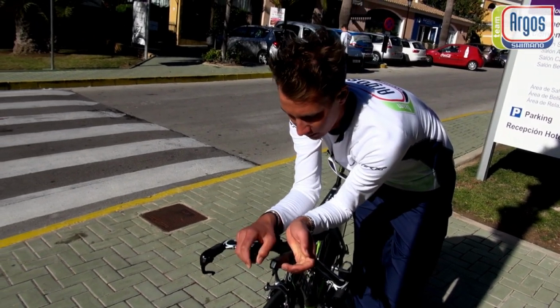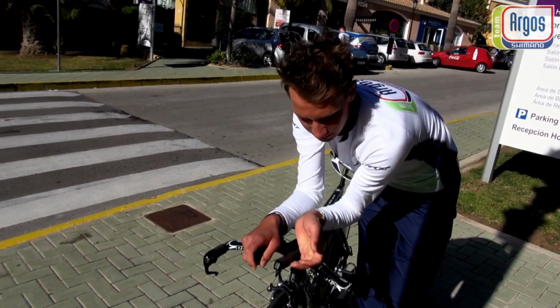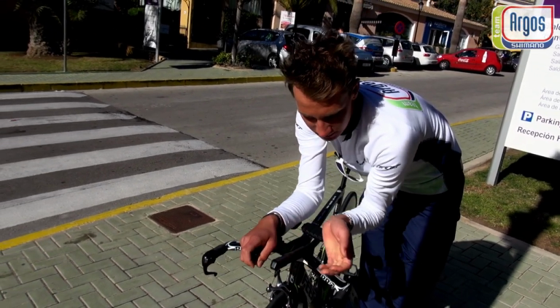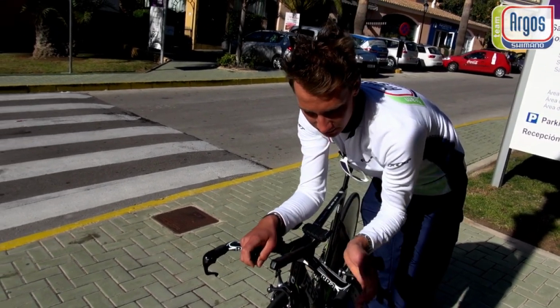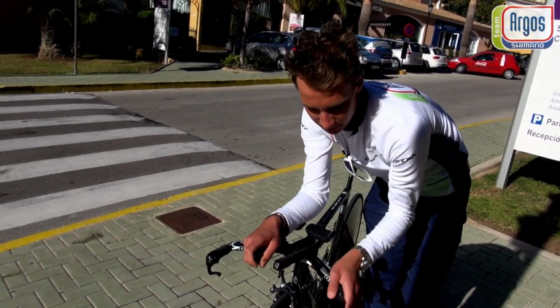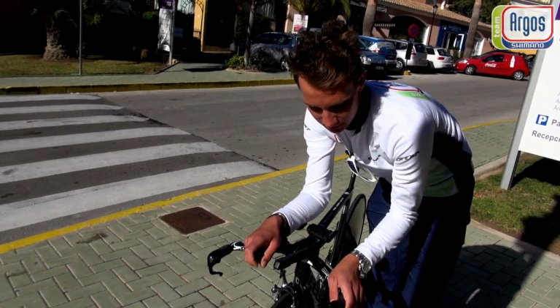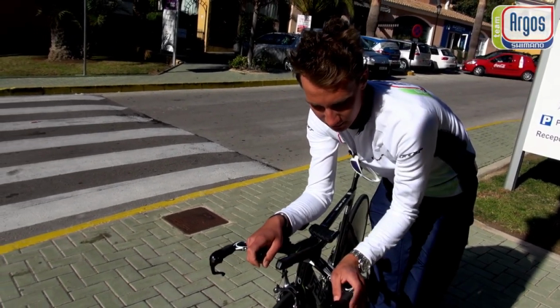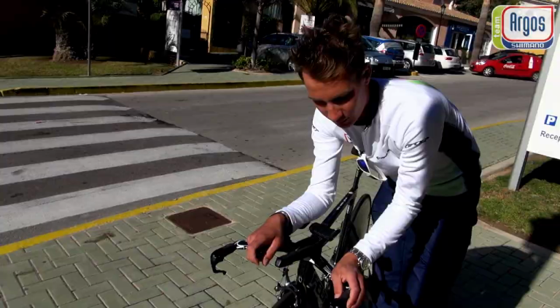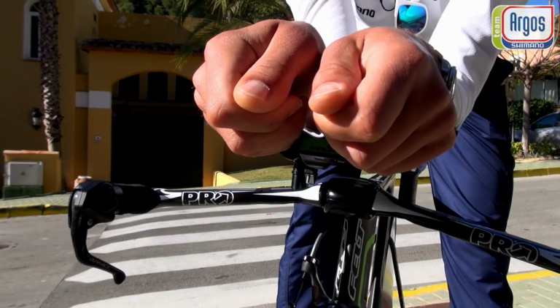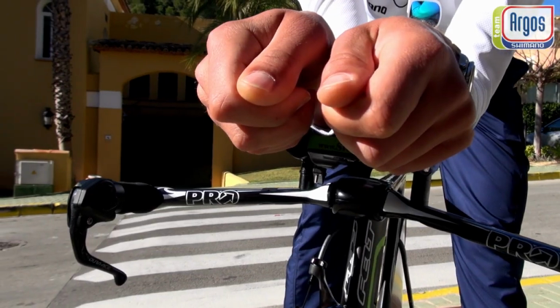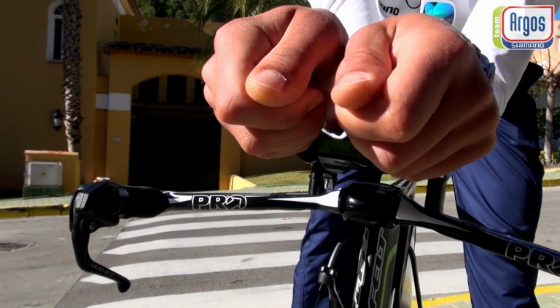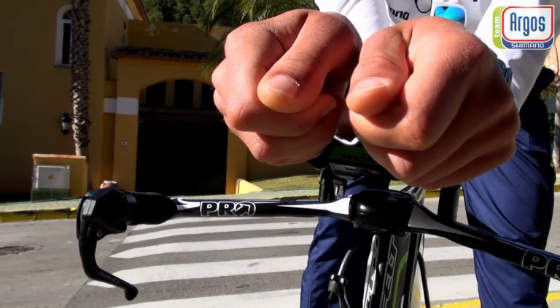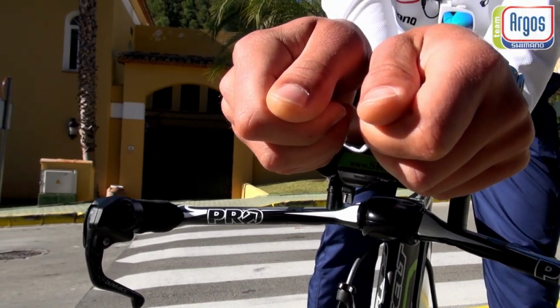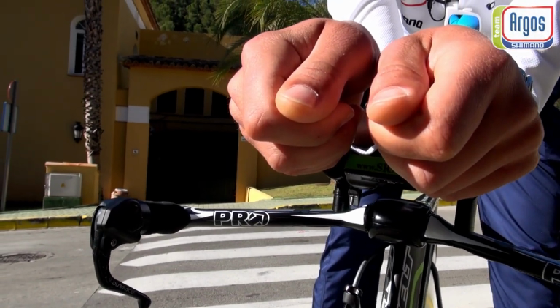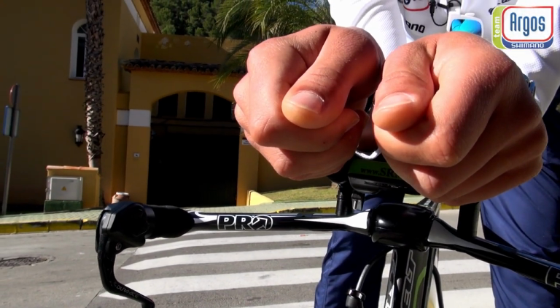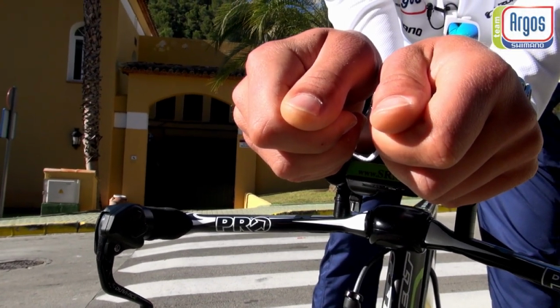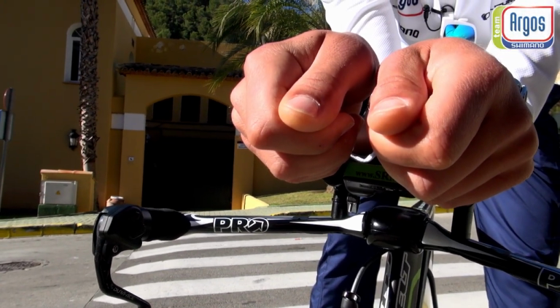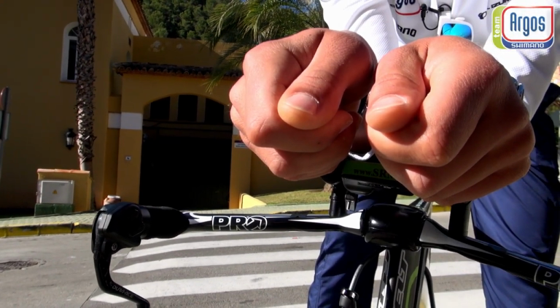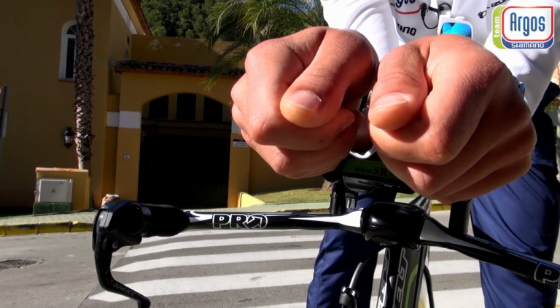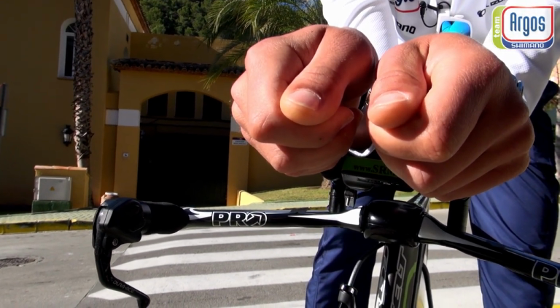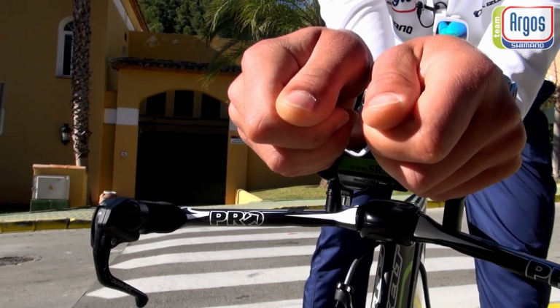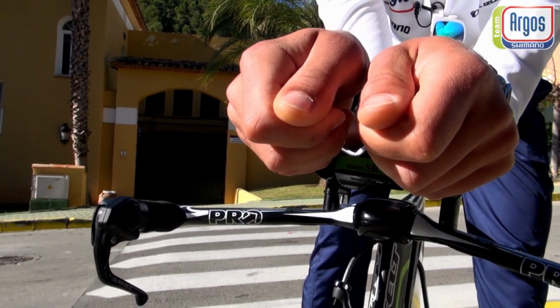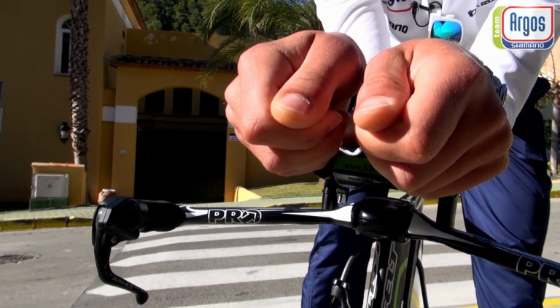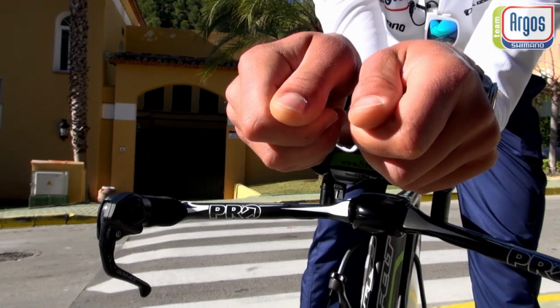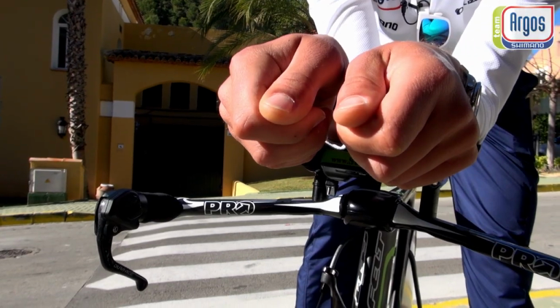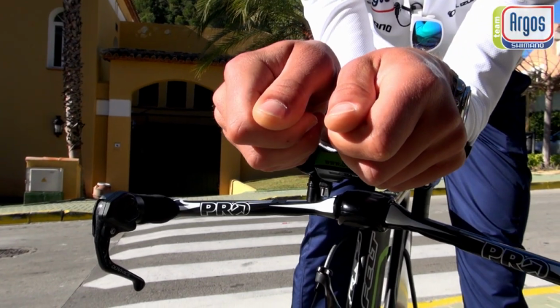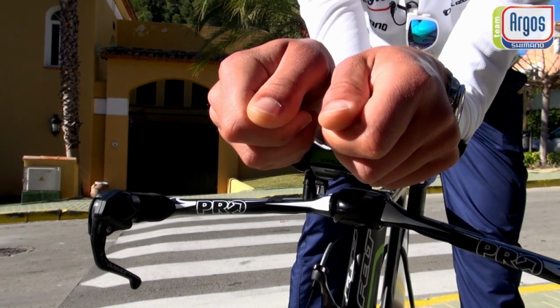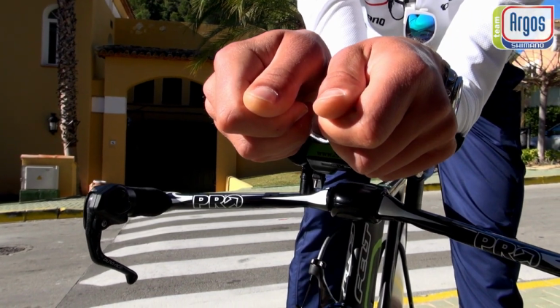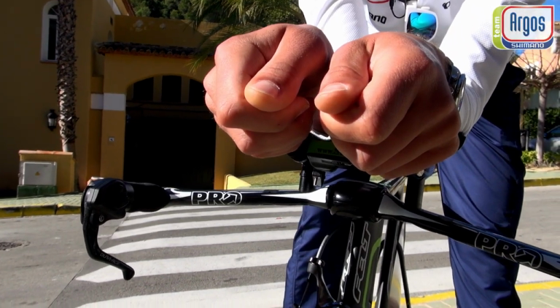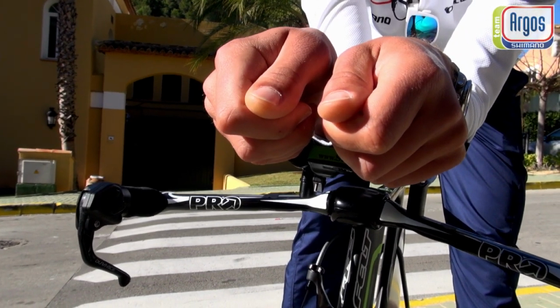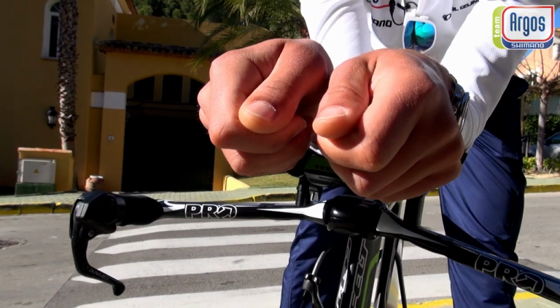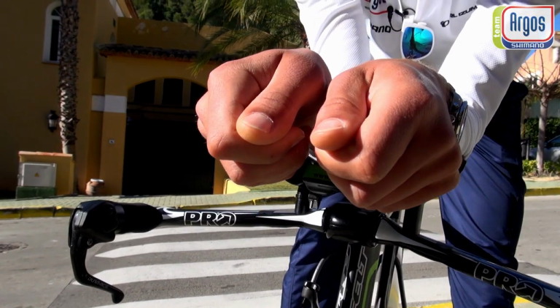With the shifters, of course, it's a really nice thing that you can shift at the outside position or in the aero position.